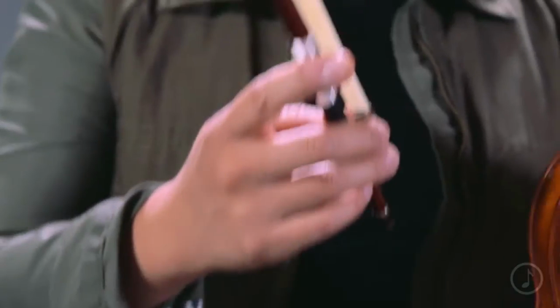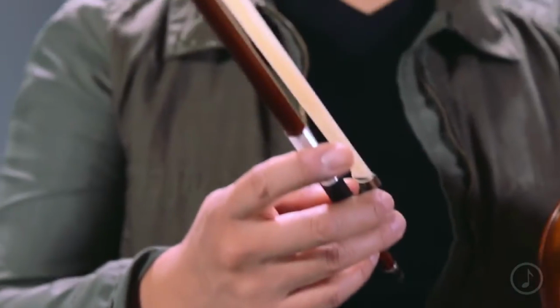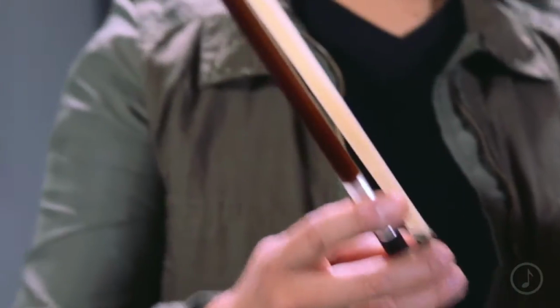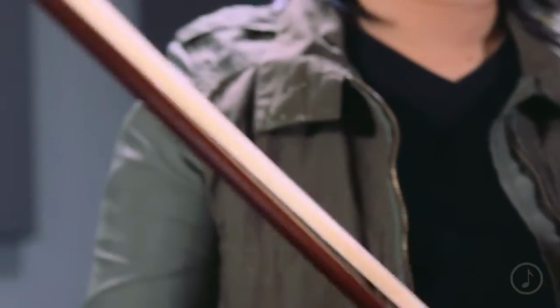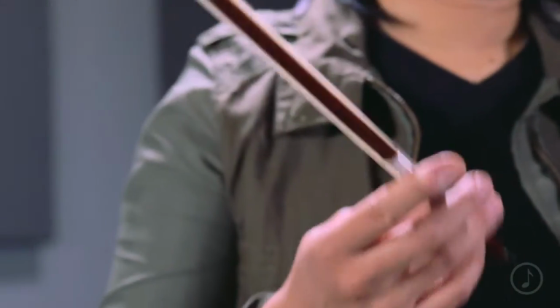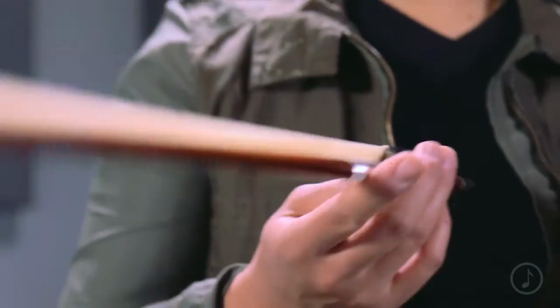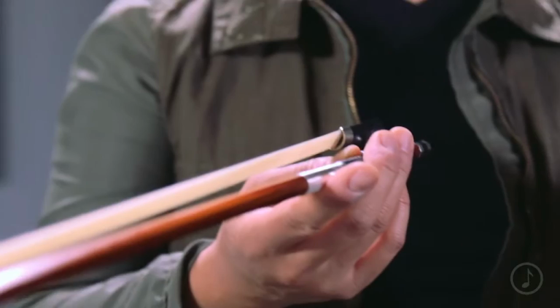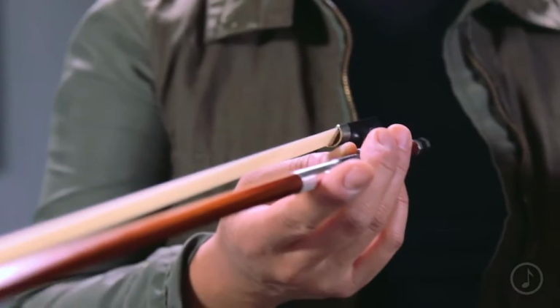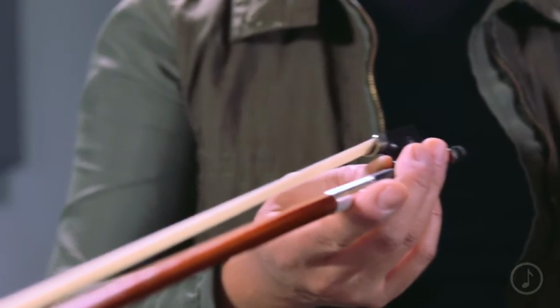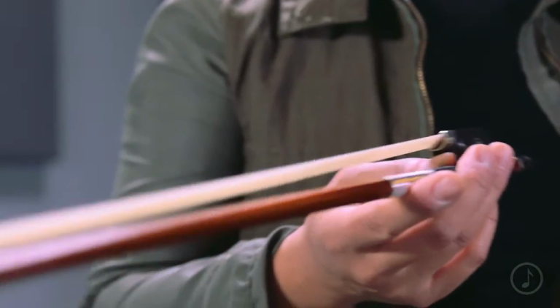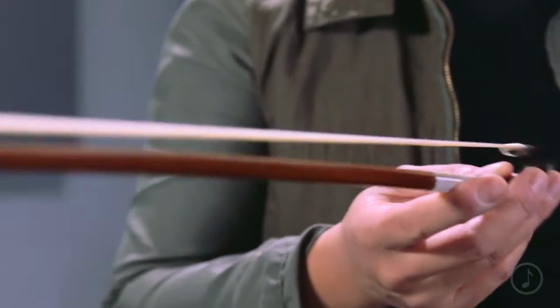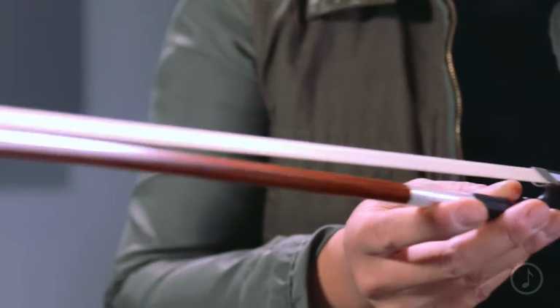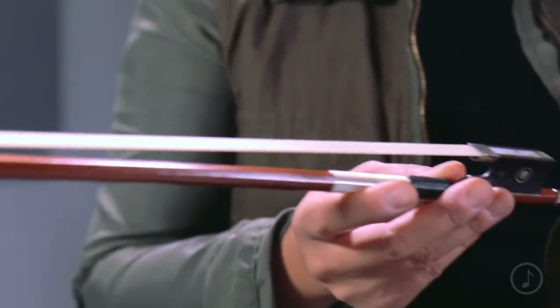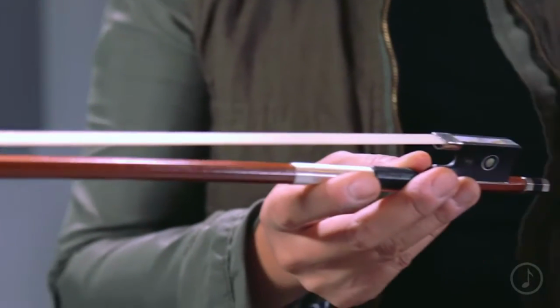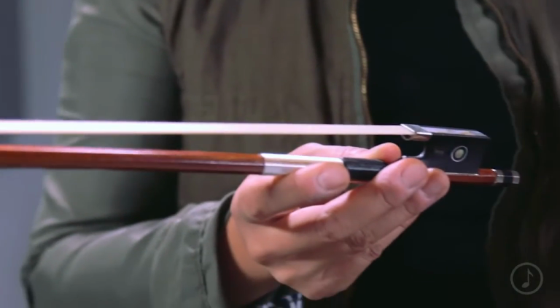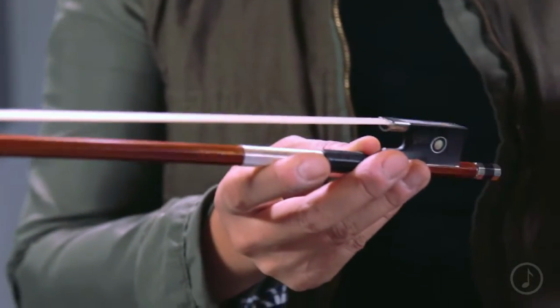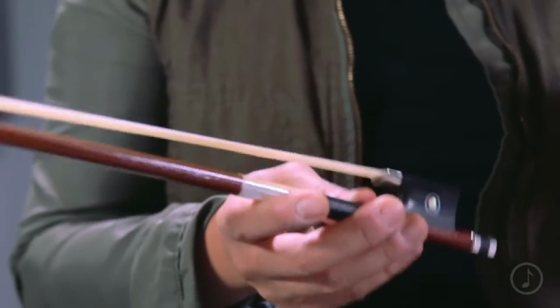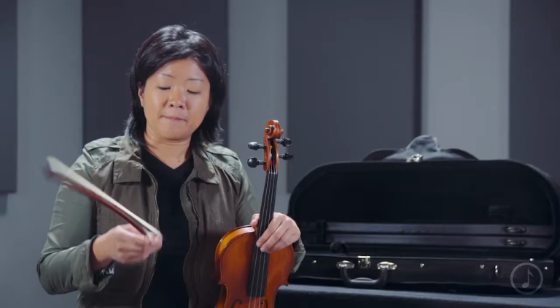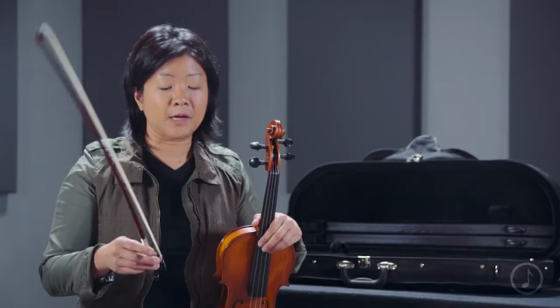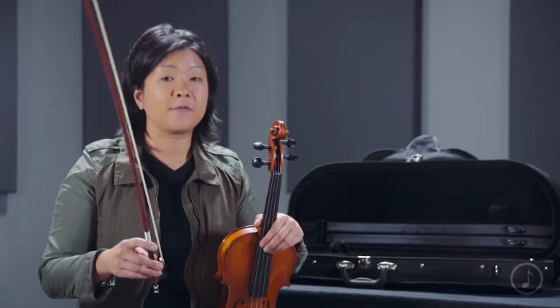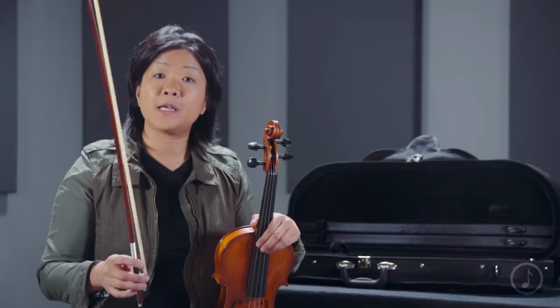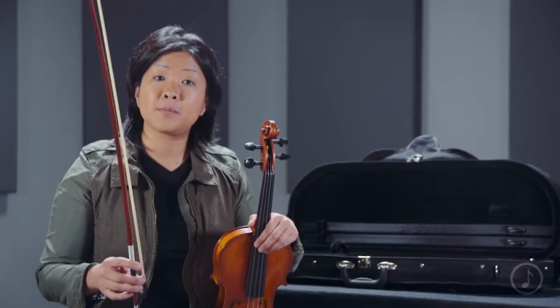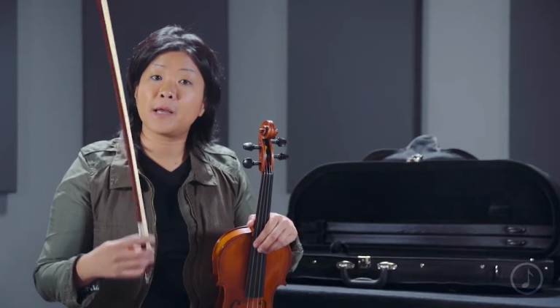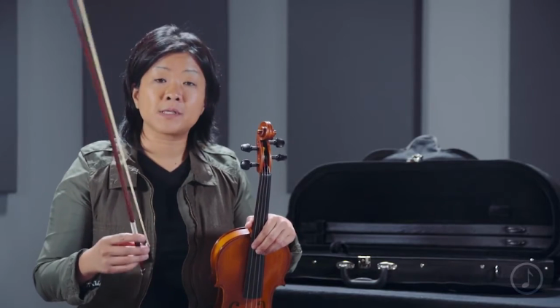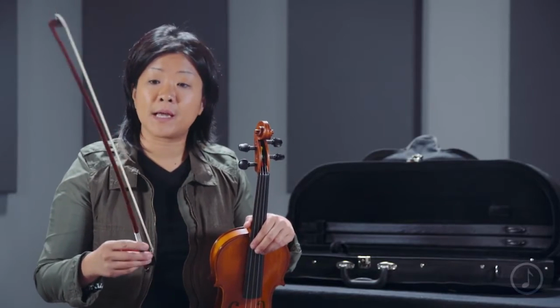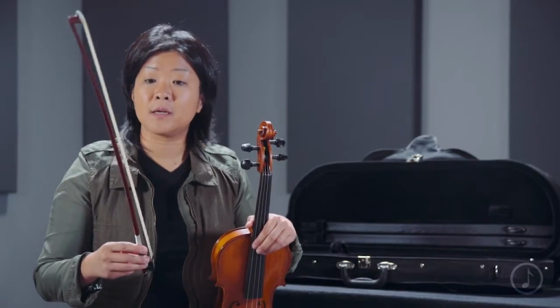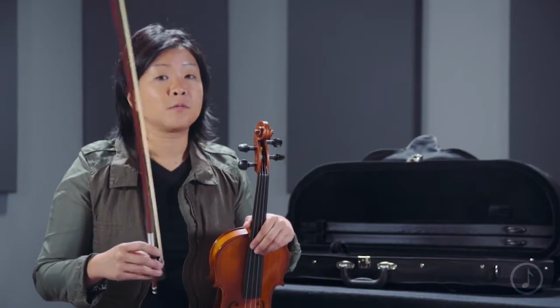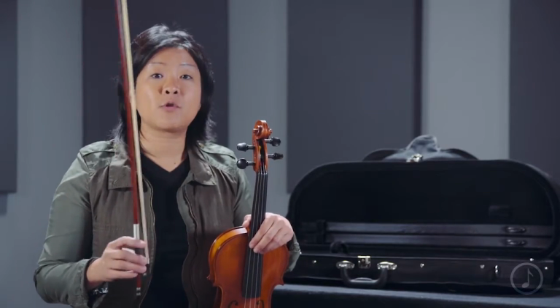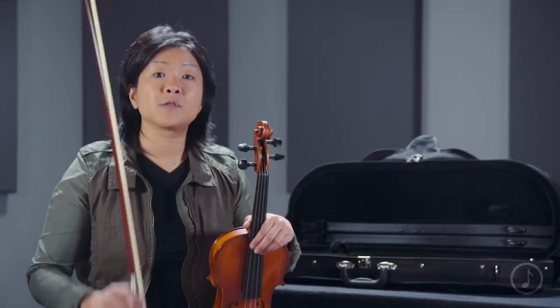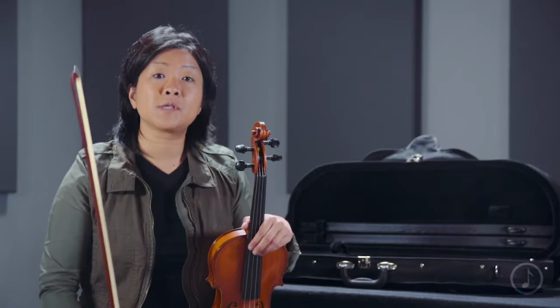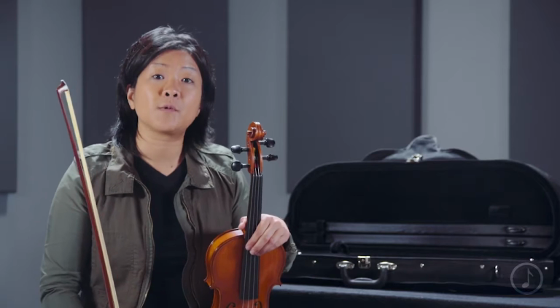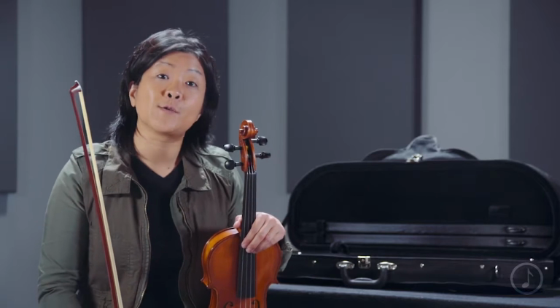It also comes with a Brazilwood bow. This bow is really balanced and very easy to play. It requires no setup whatsoever.